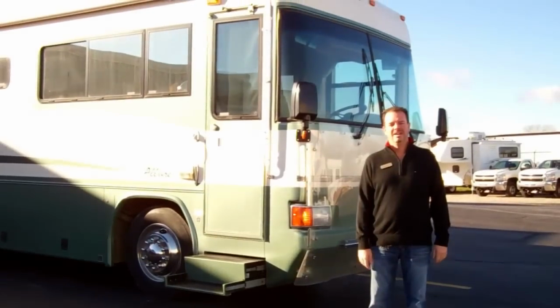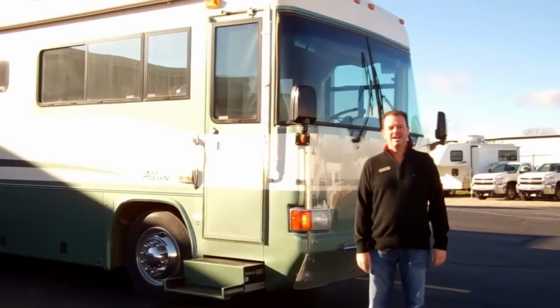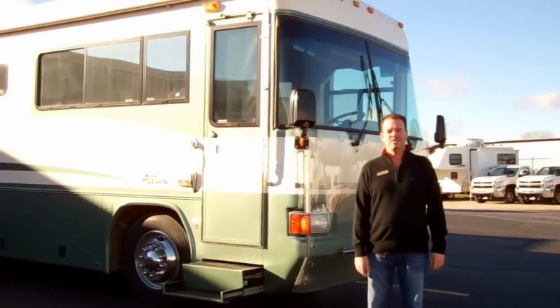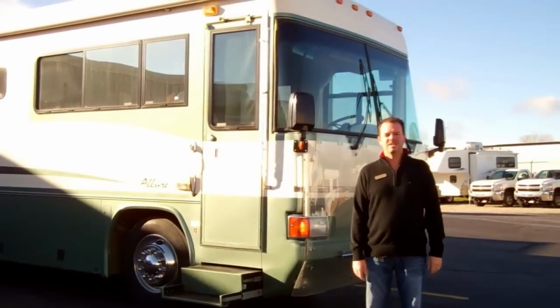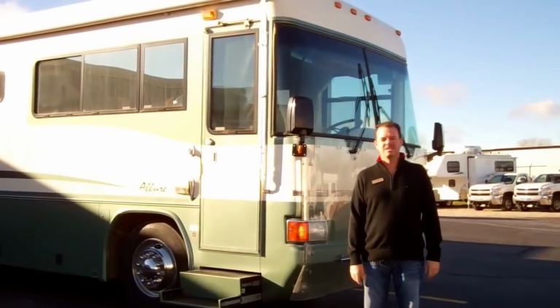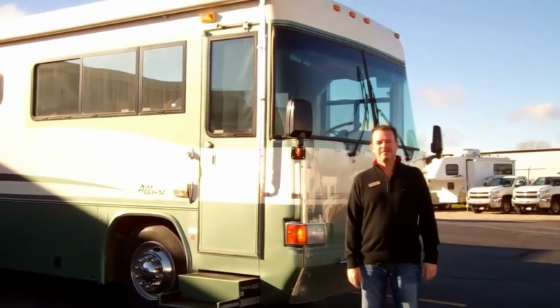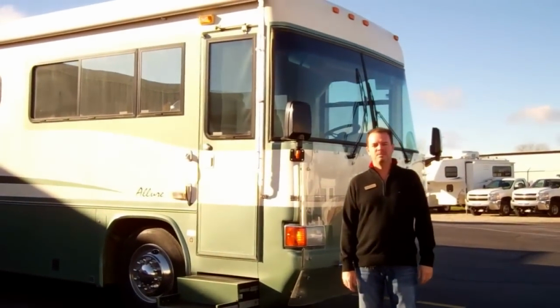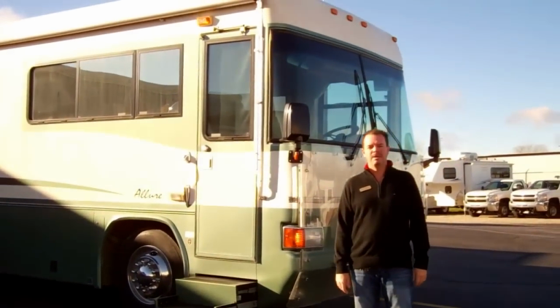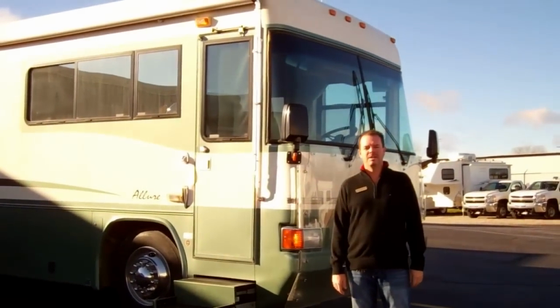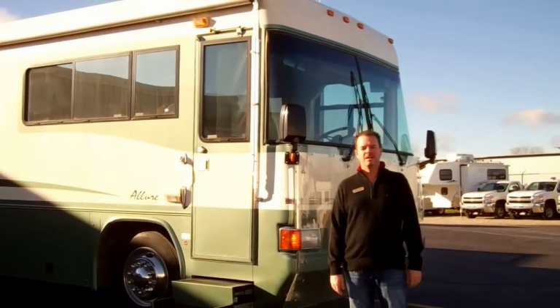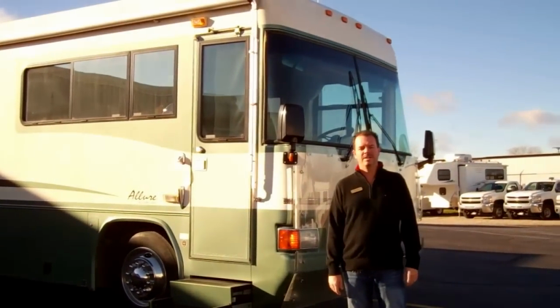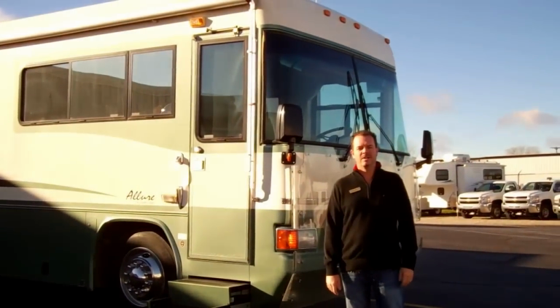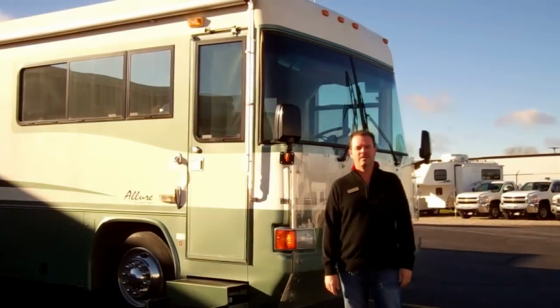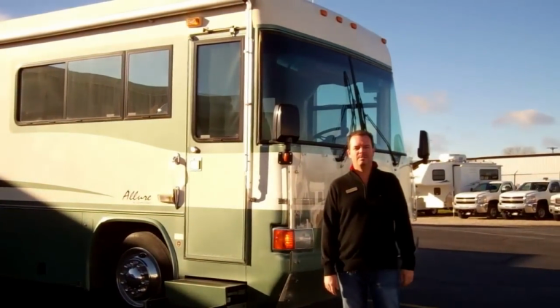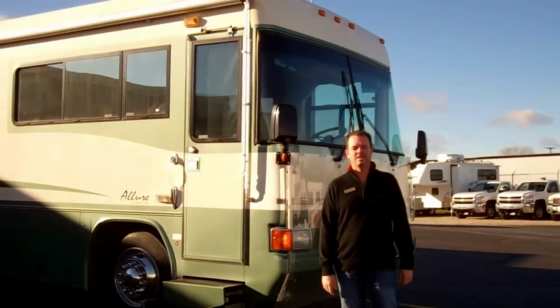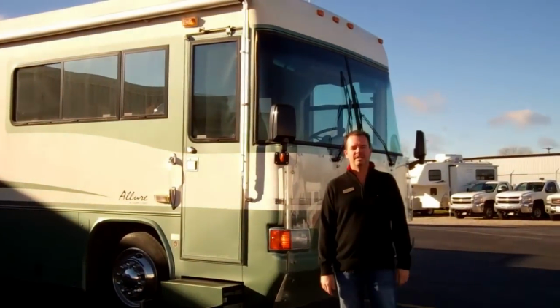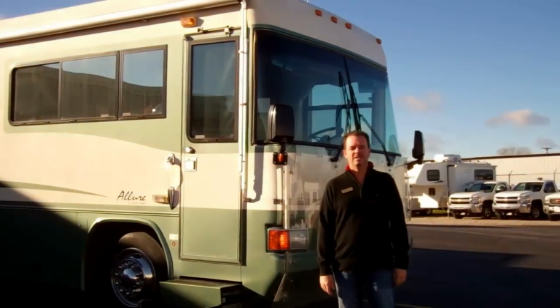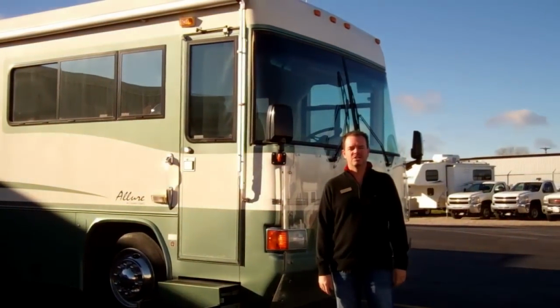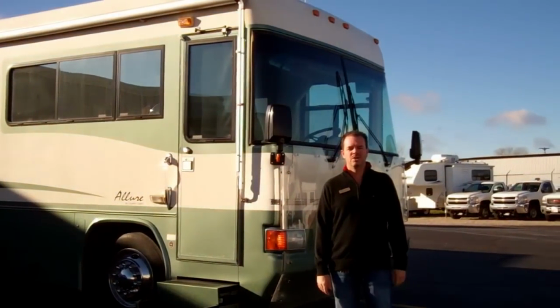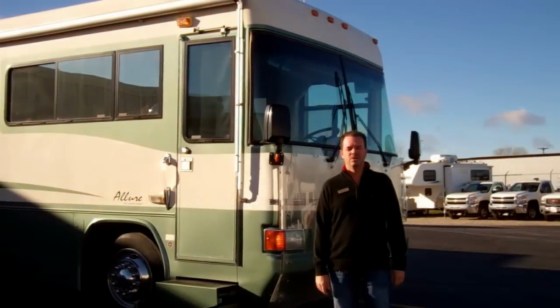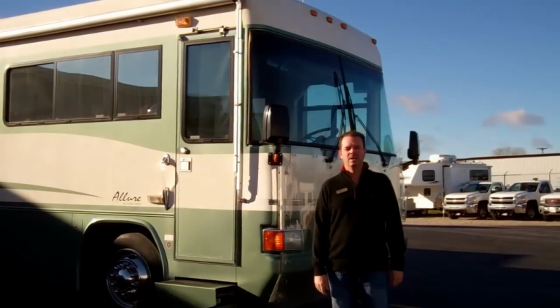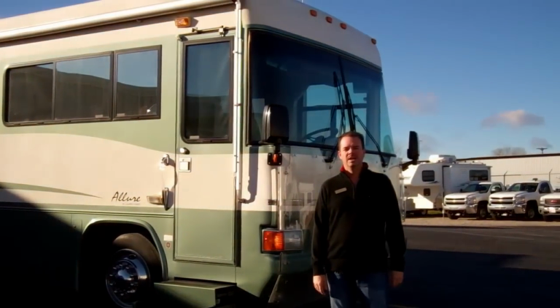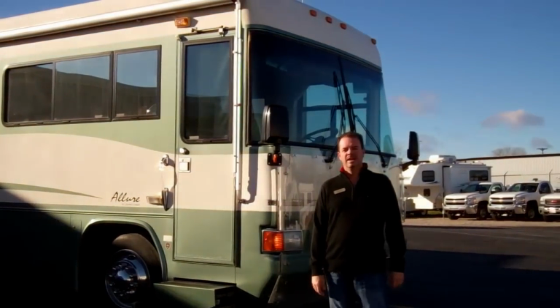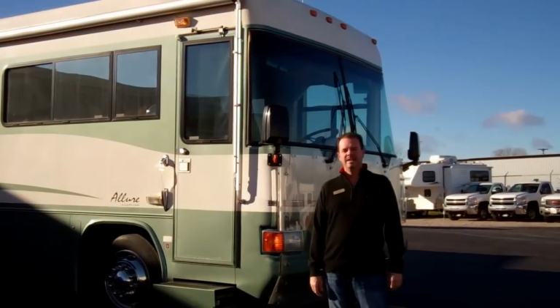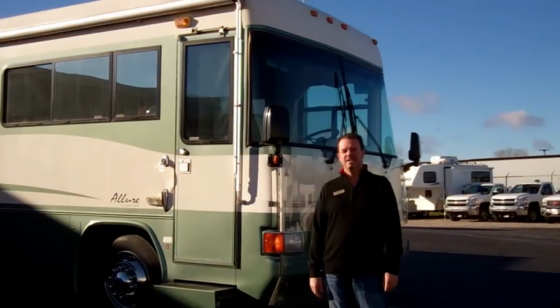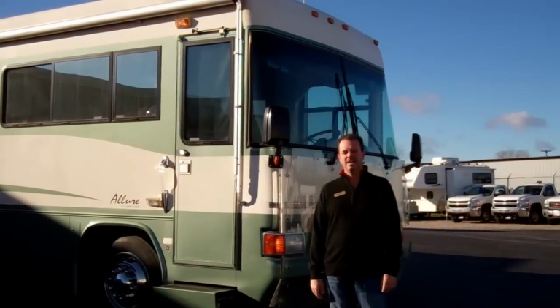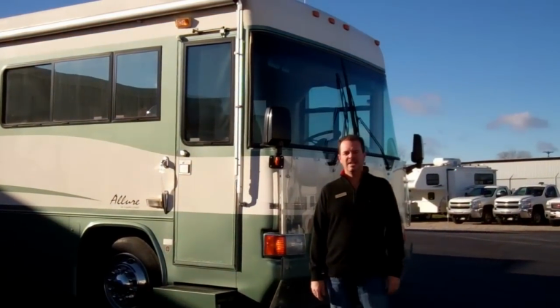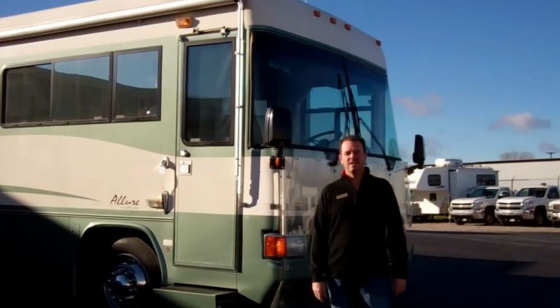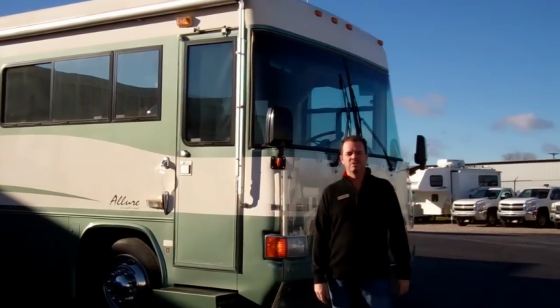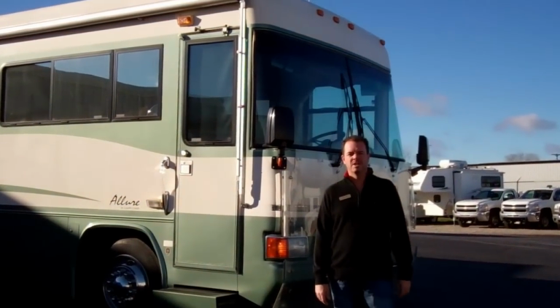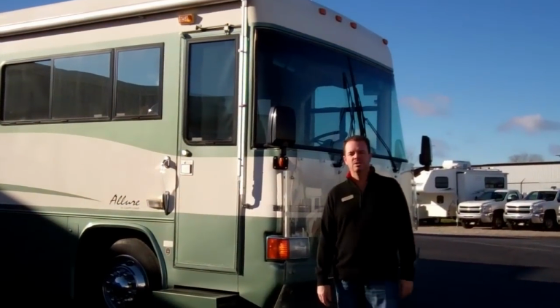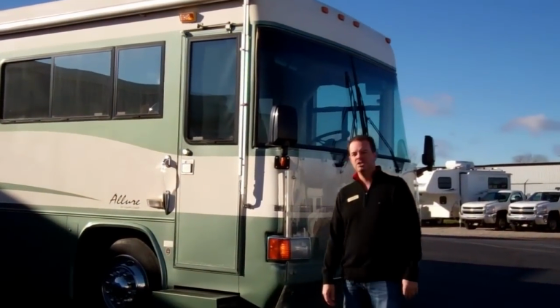Hi folks, I'm Scott from American RV in Grand Rapids and I'd like to show you a 1998 Country Coach.